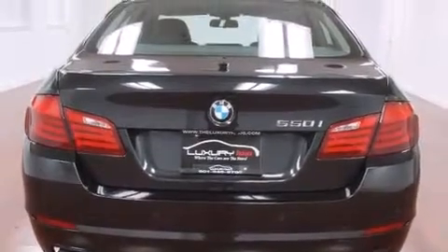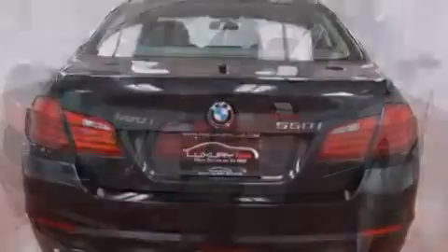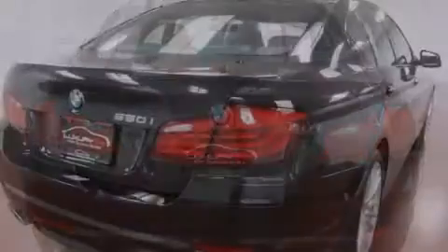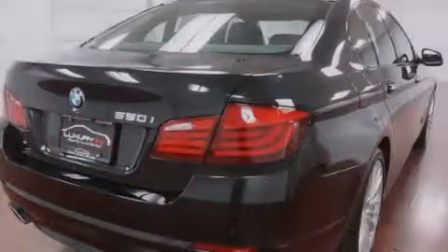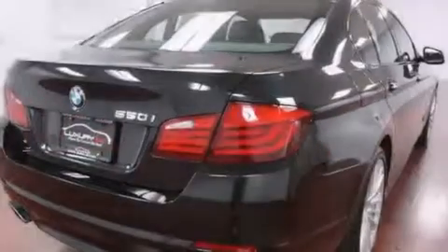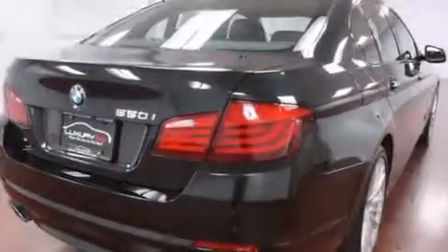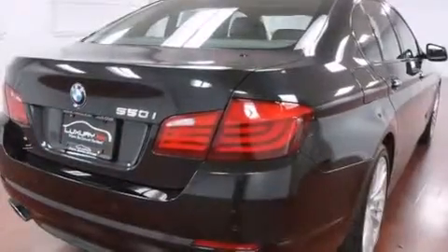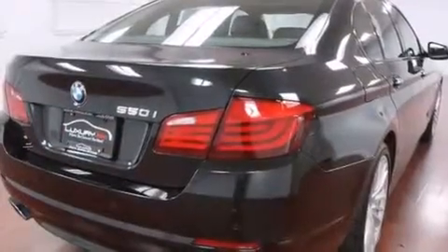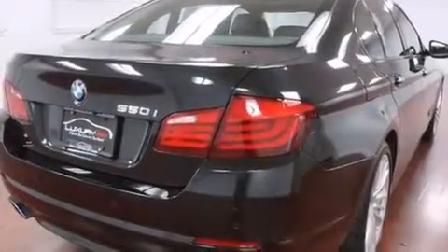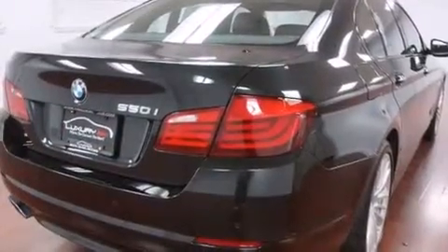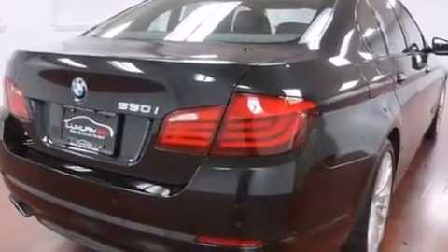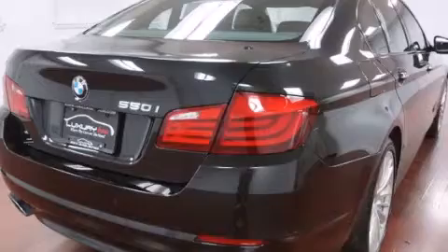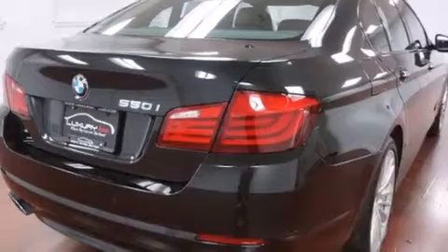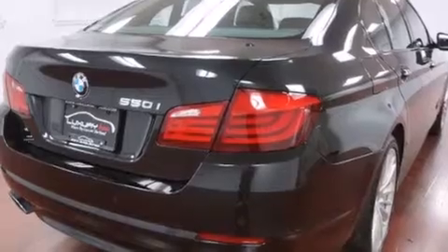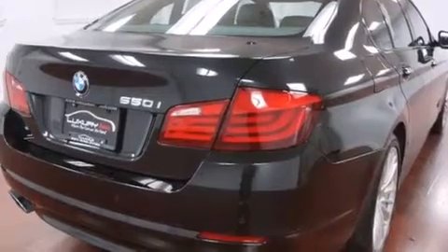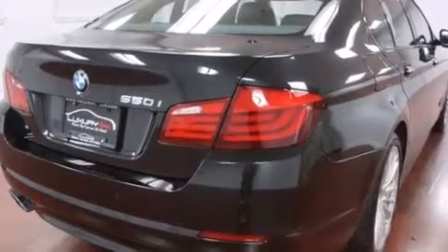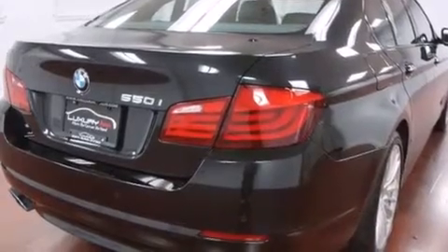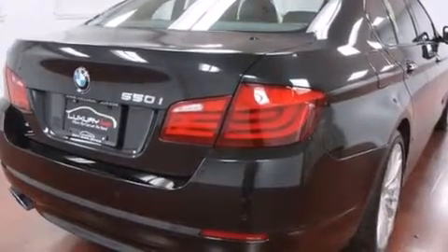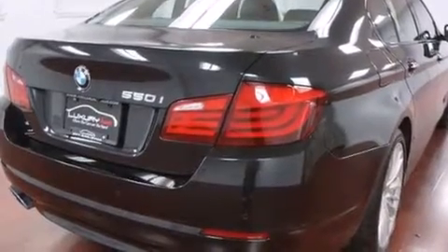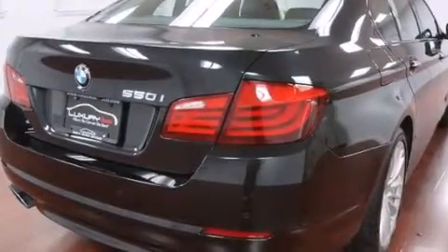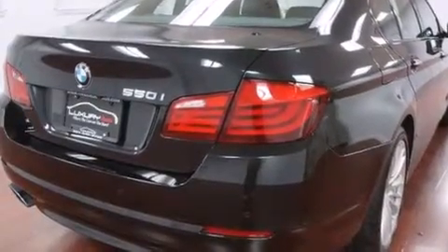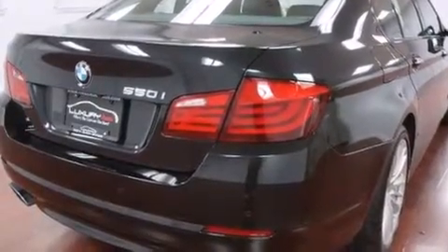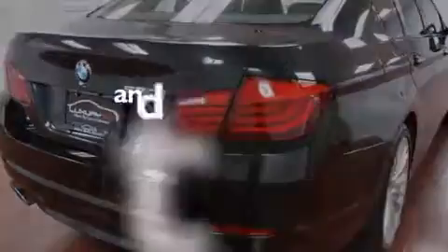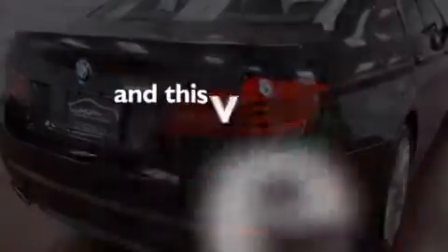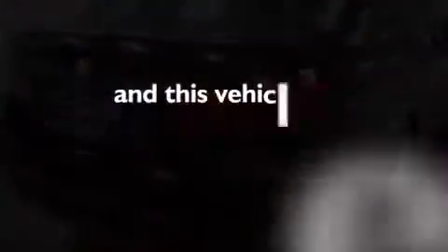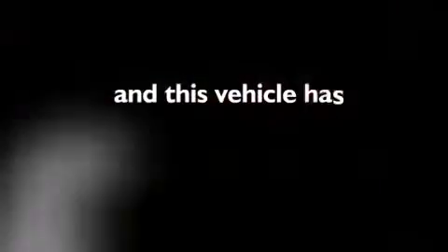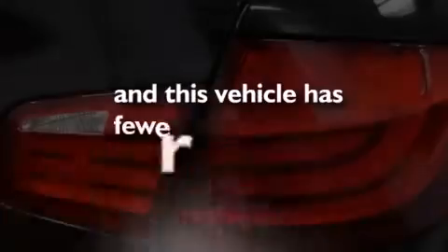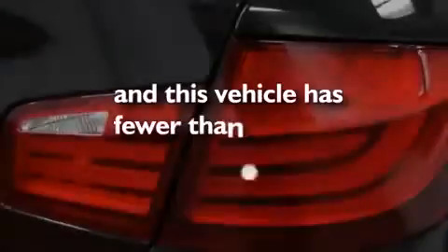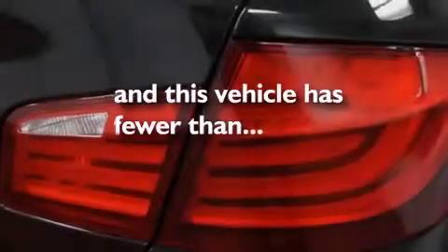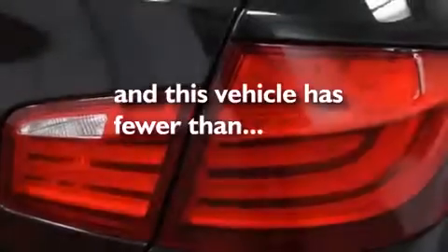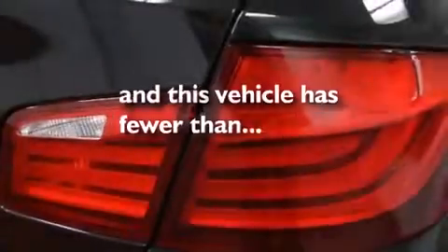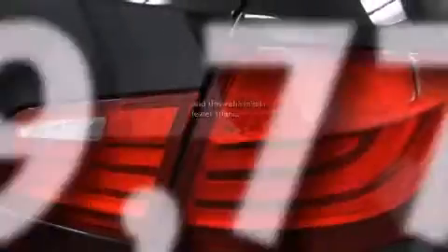Additional features include rear seat child-proof door locks, memory settings for the side-view mirrors, and this vehicle has less than 40,000 miles.